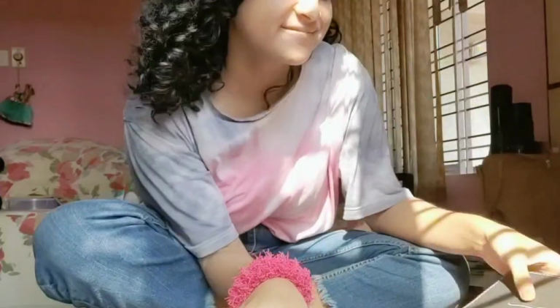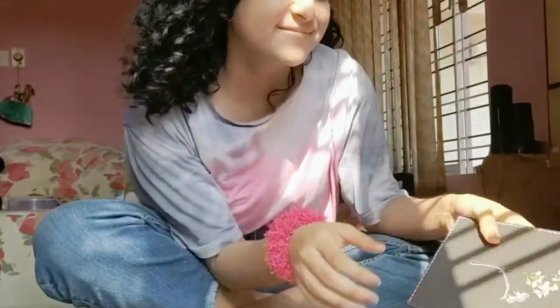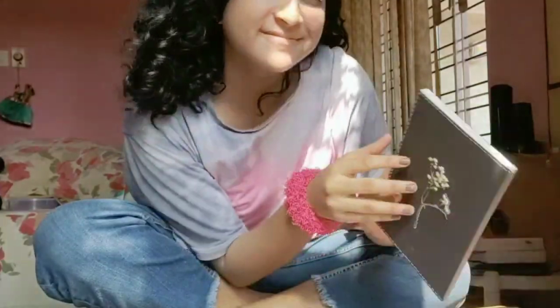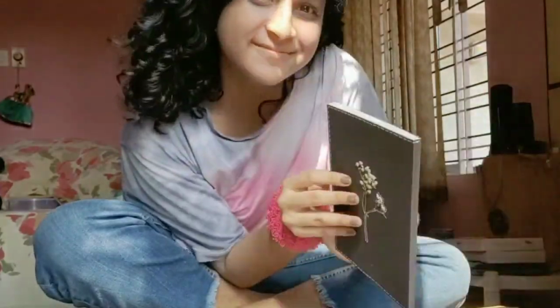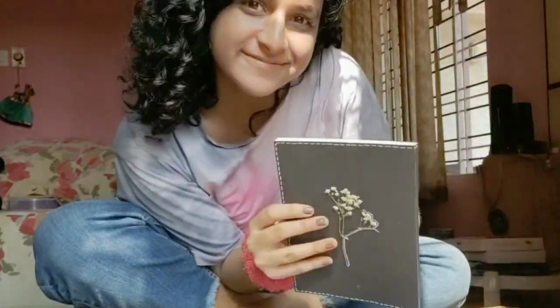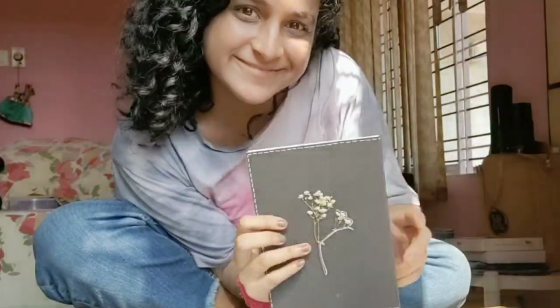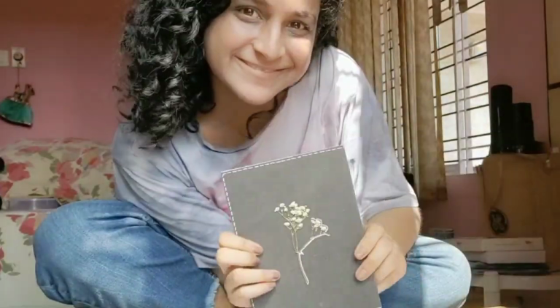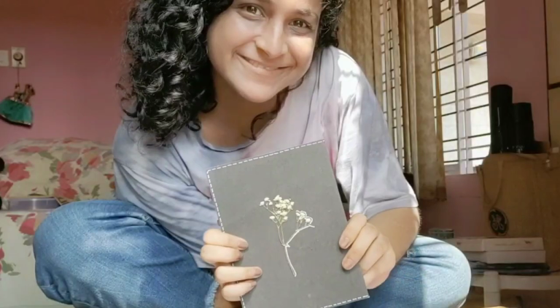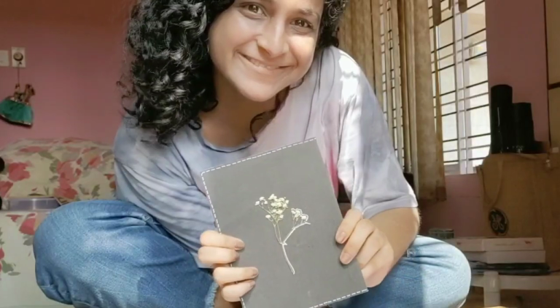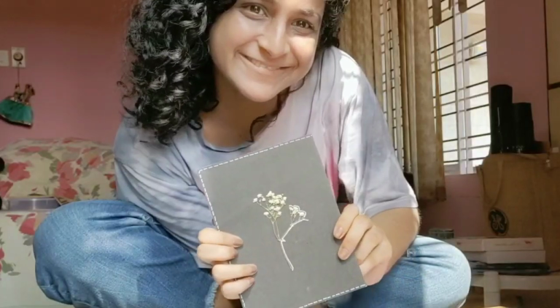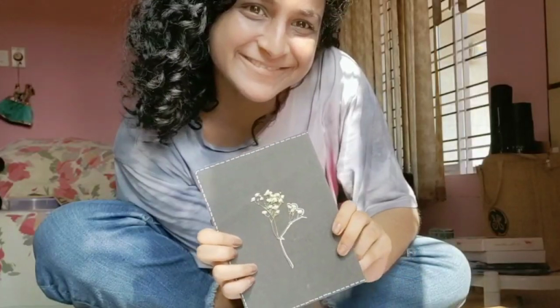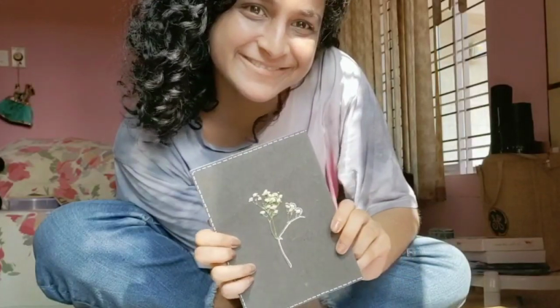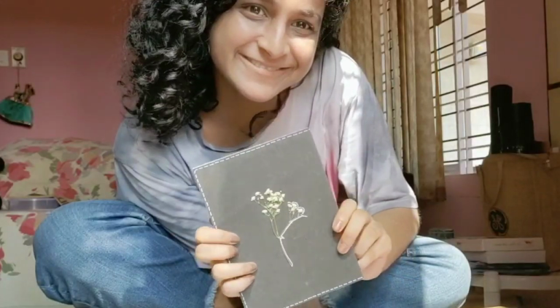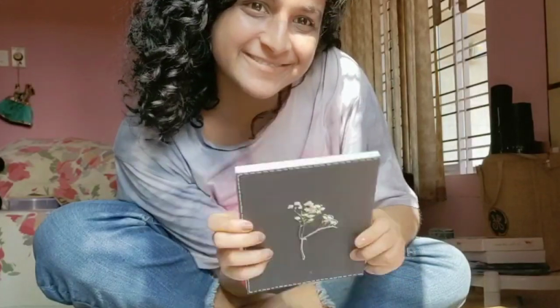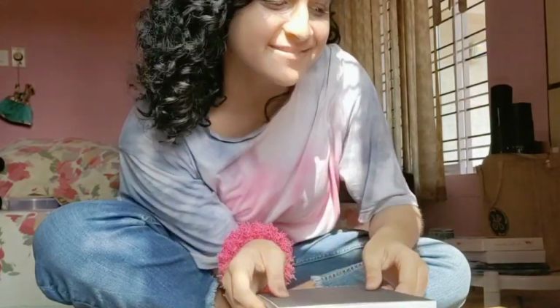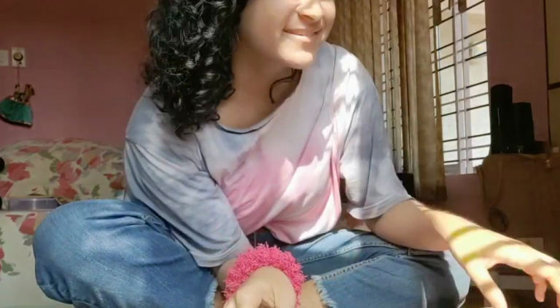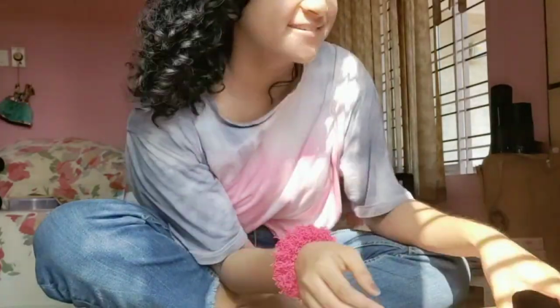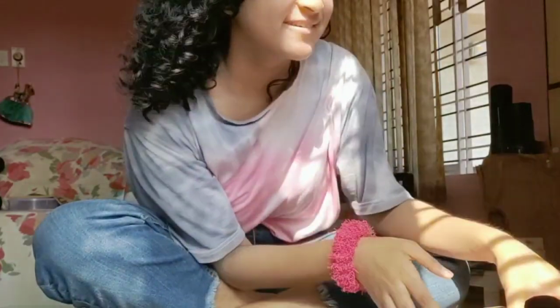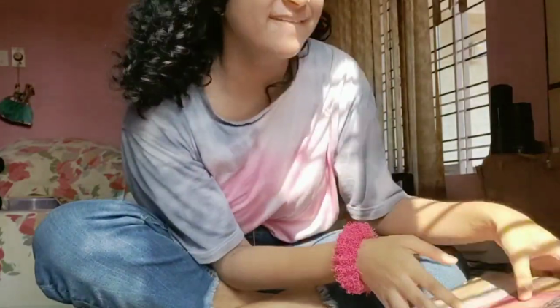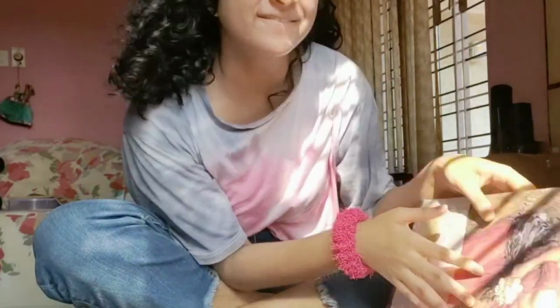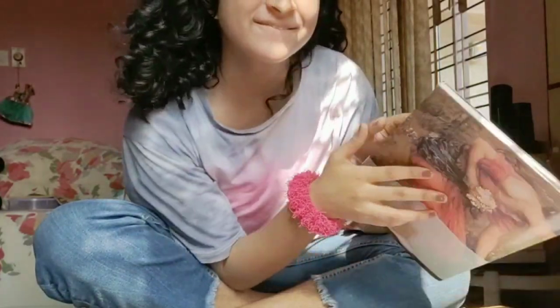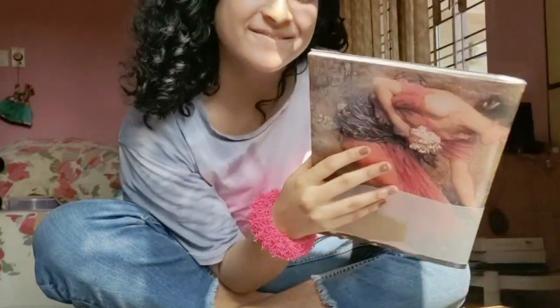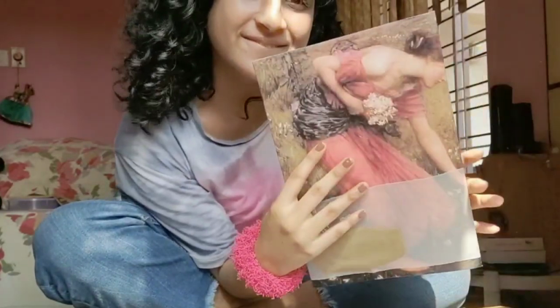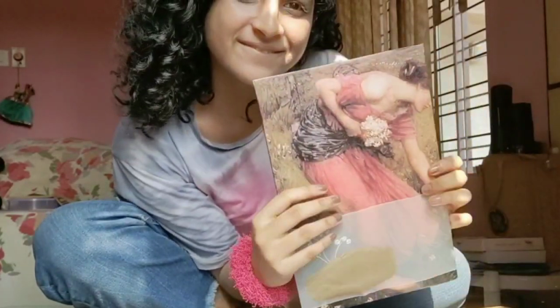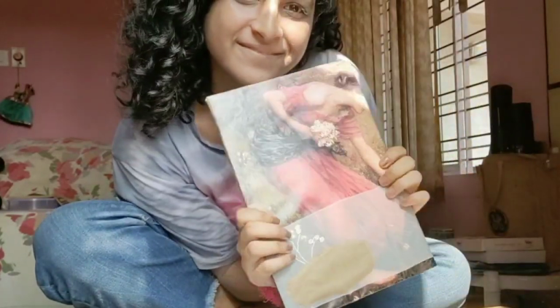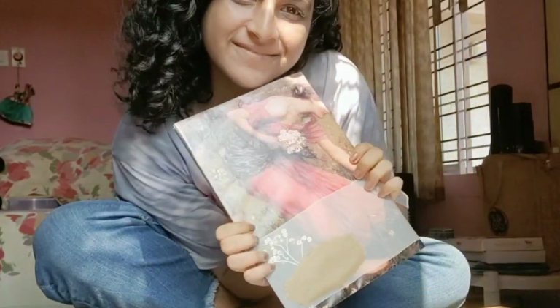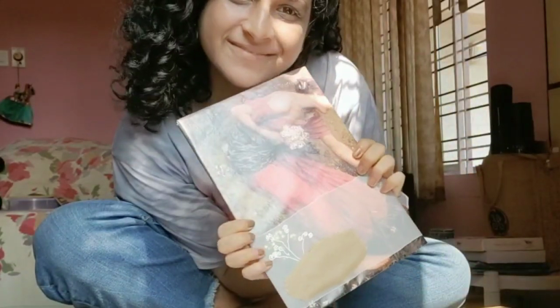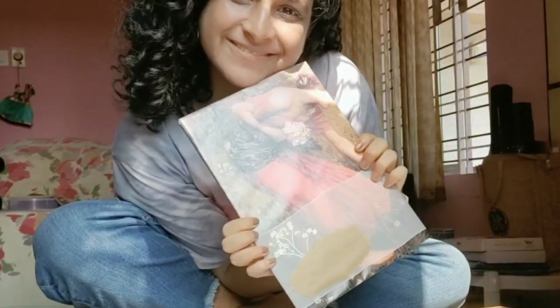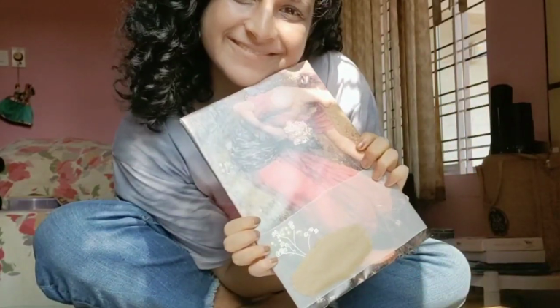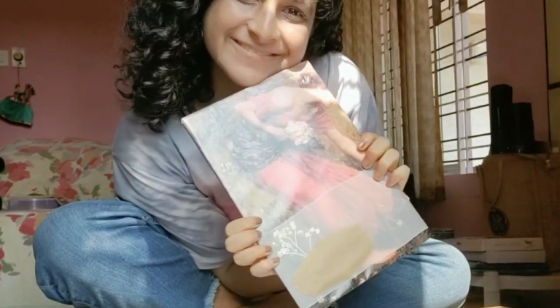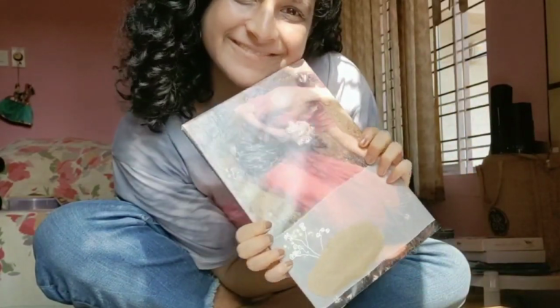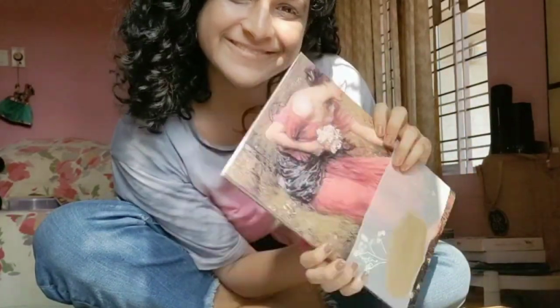Here are some books that I've made in other sizes. You can use the same method for all sizes.